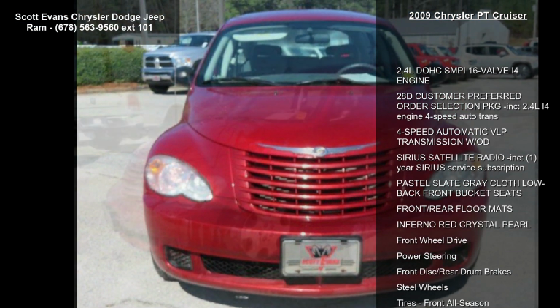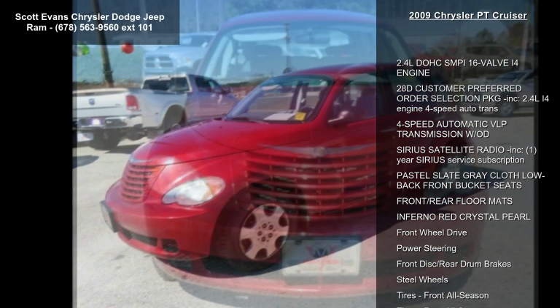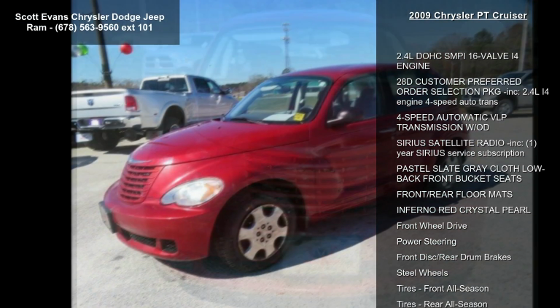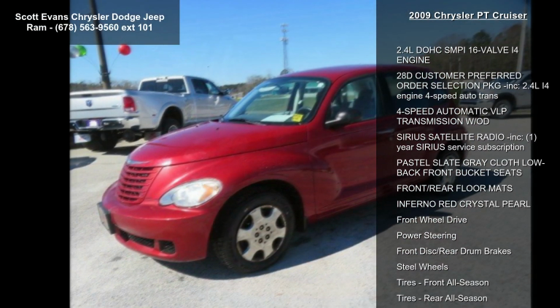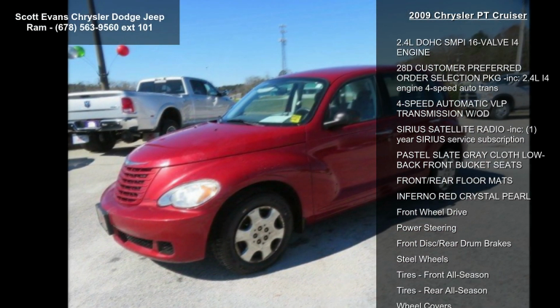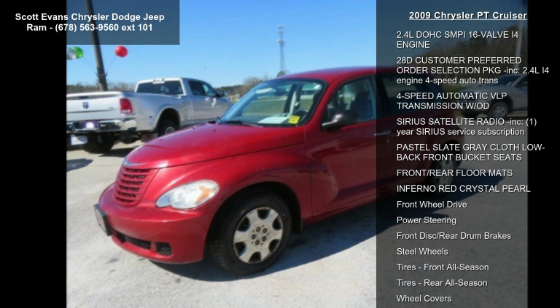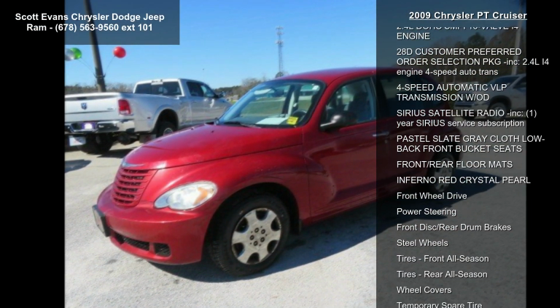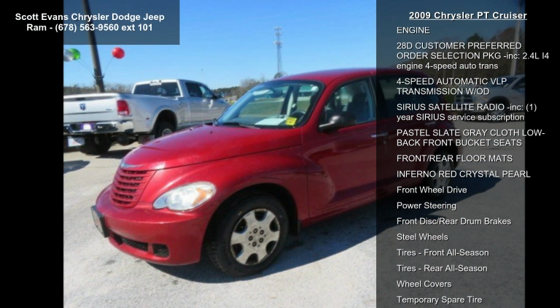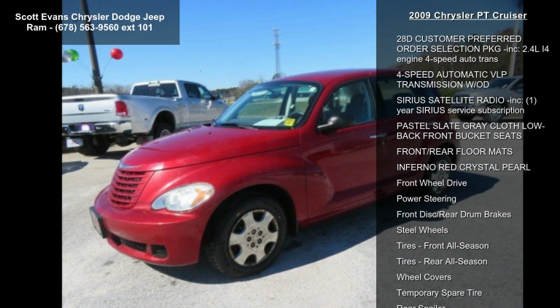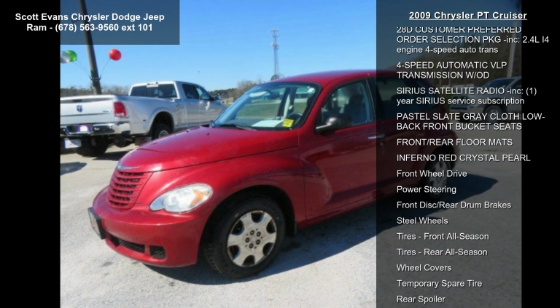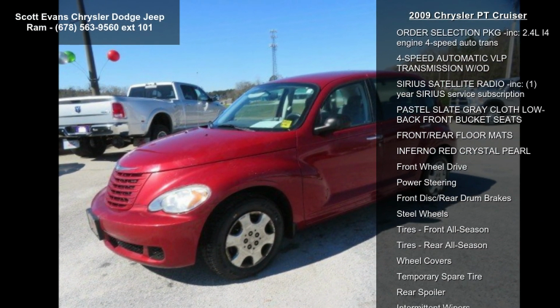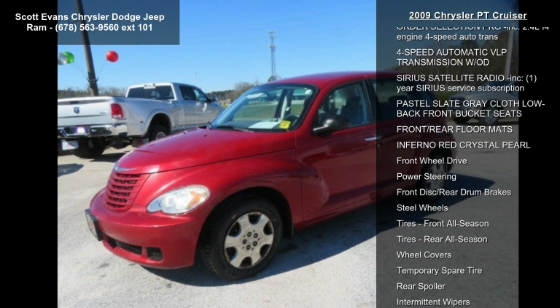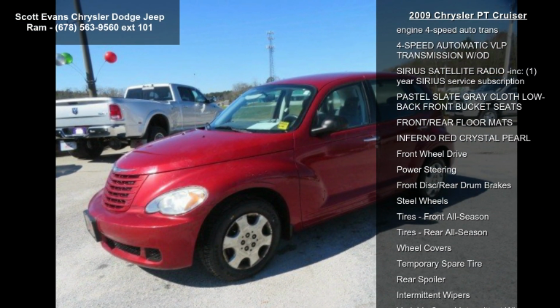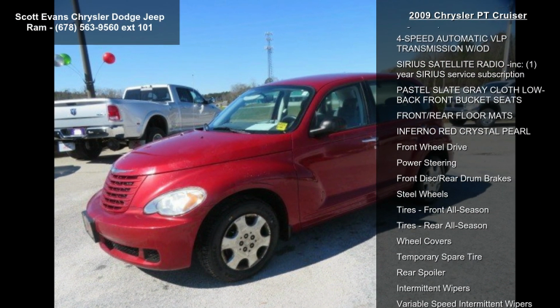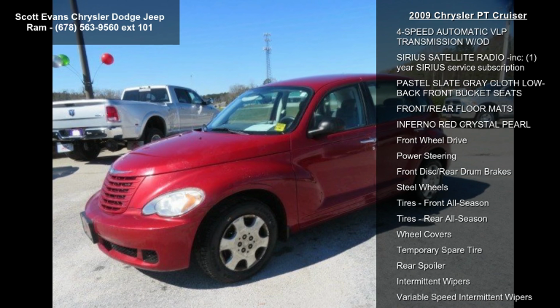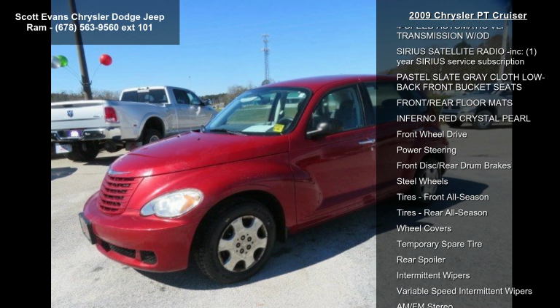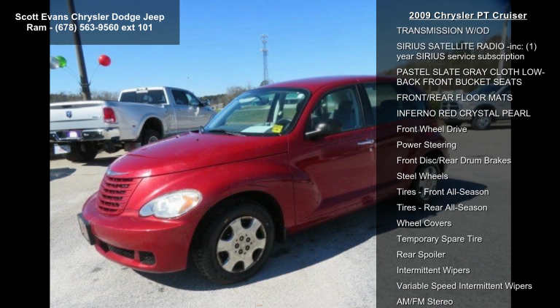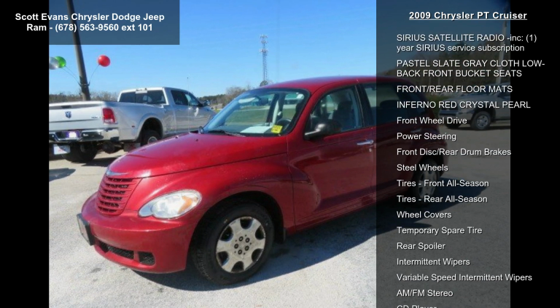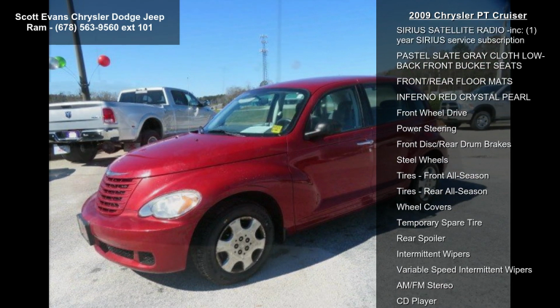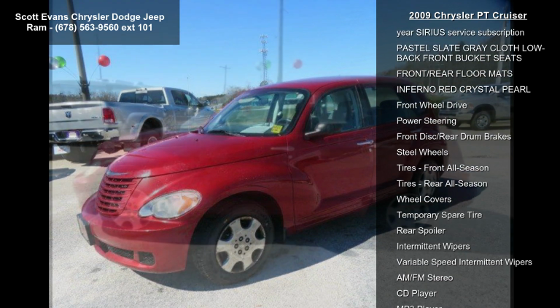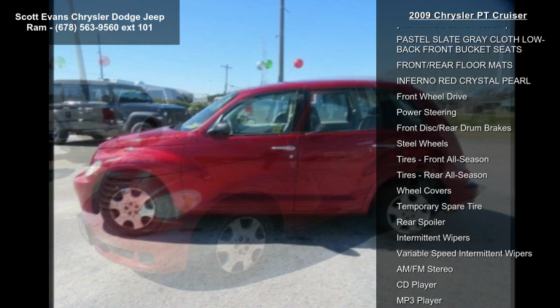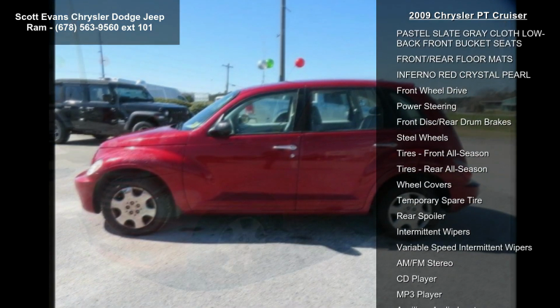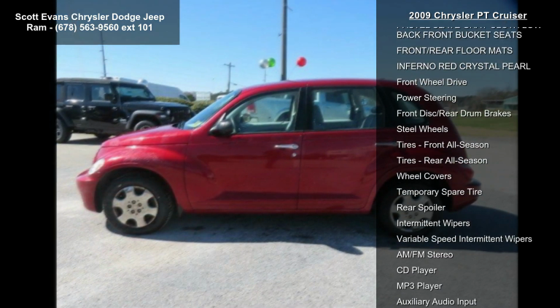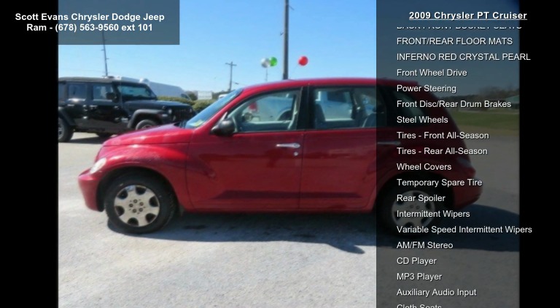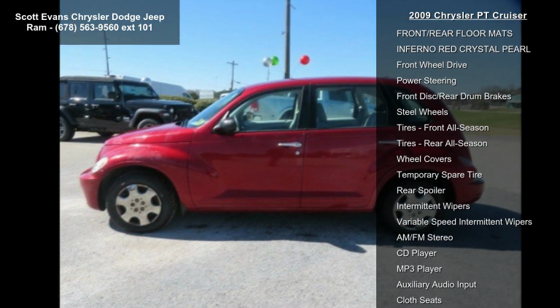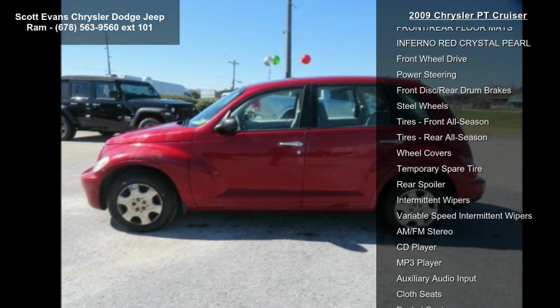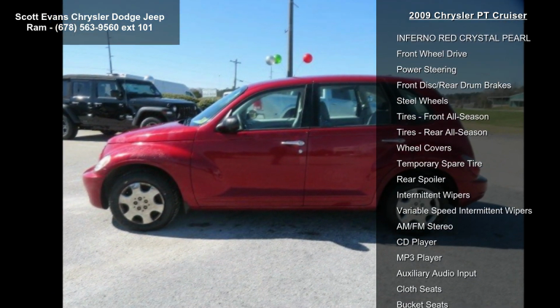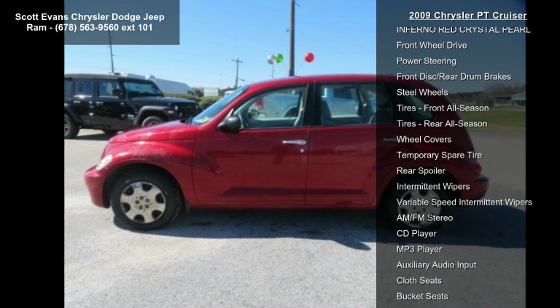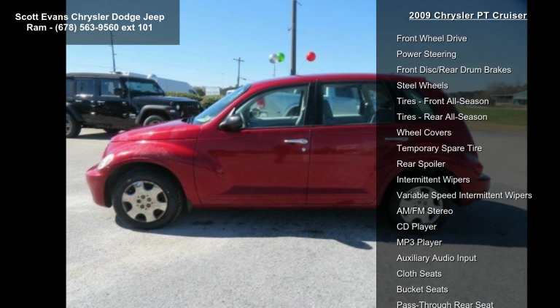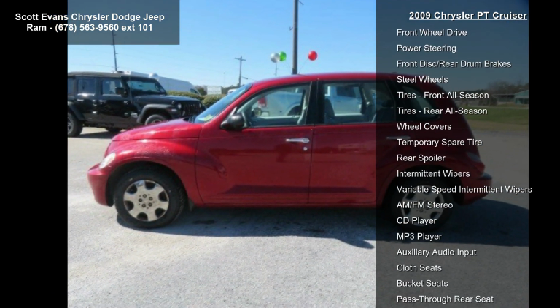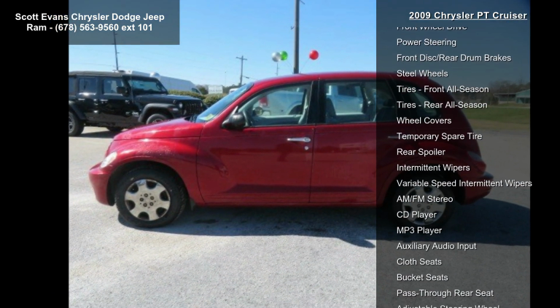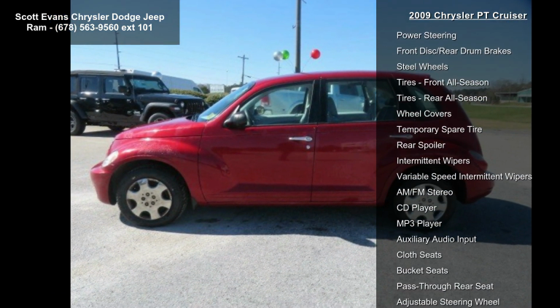This vehicle comes with a reliable 4-cylinder engine, connected to a smooth shifting automatic transmission.